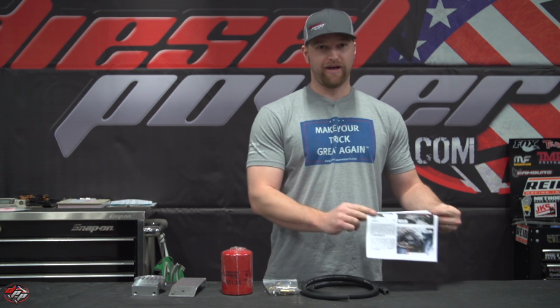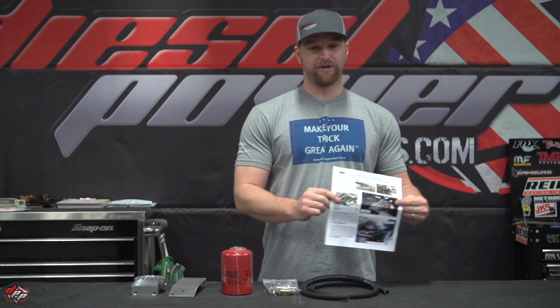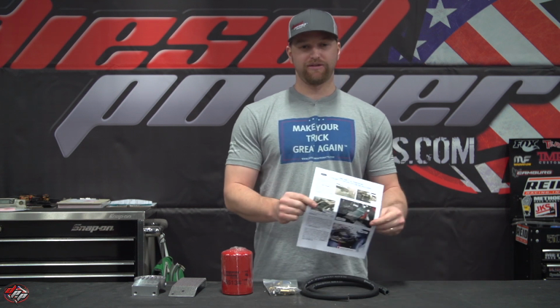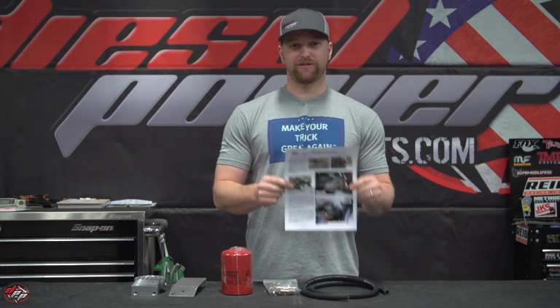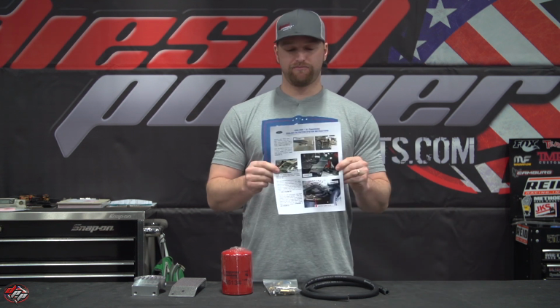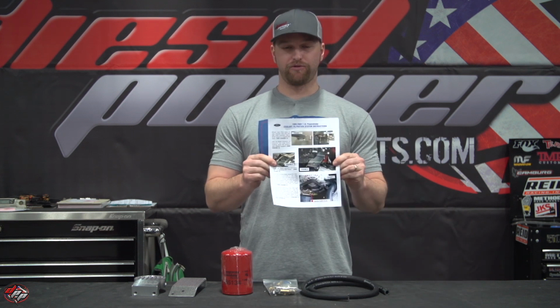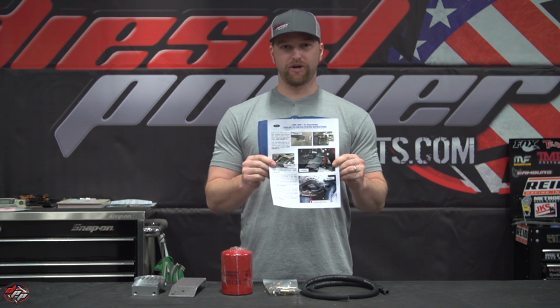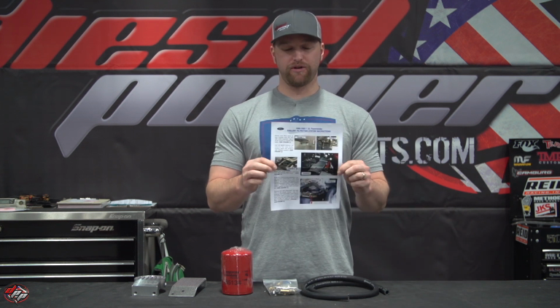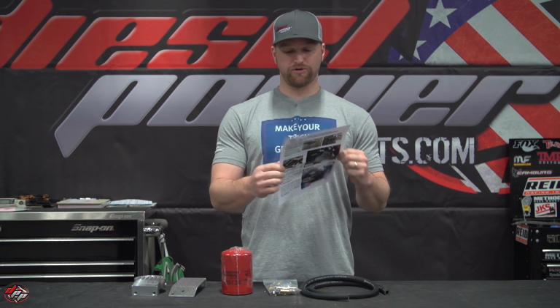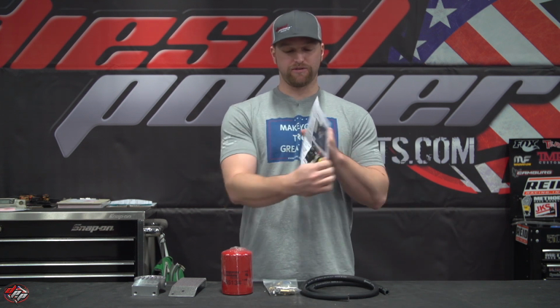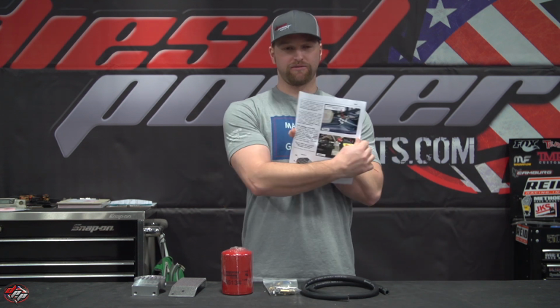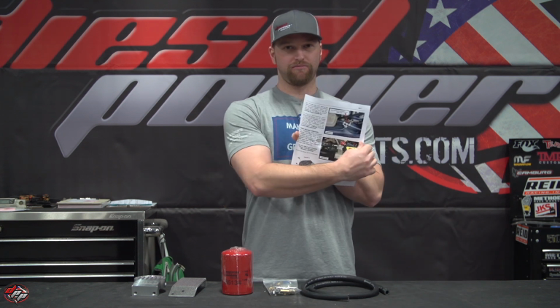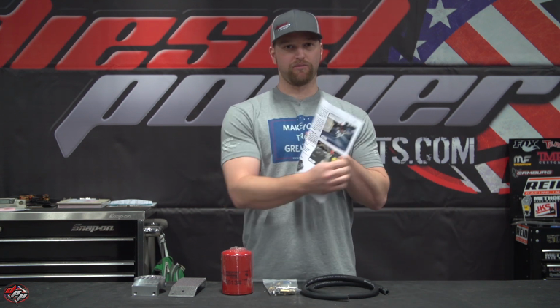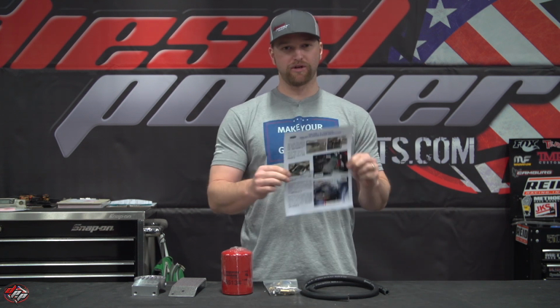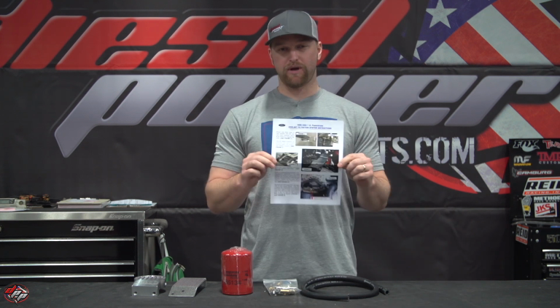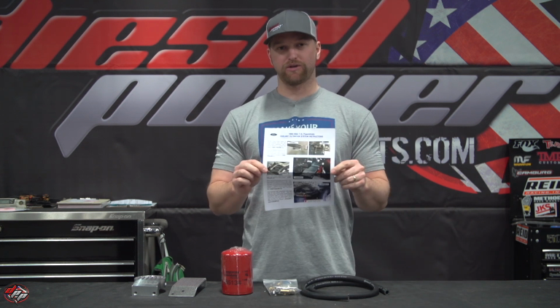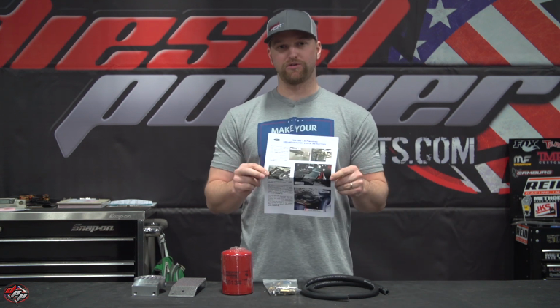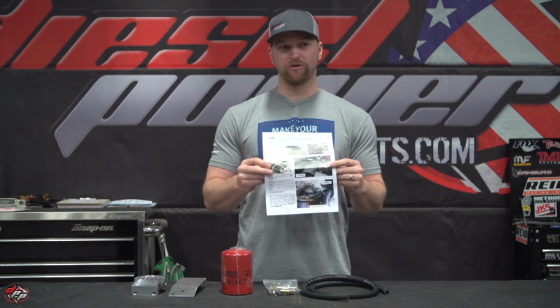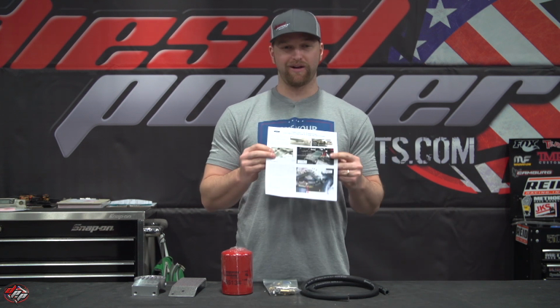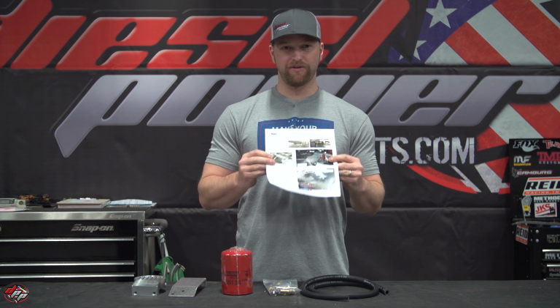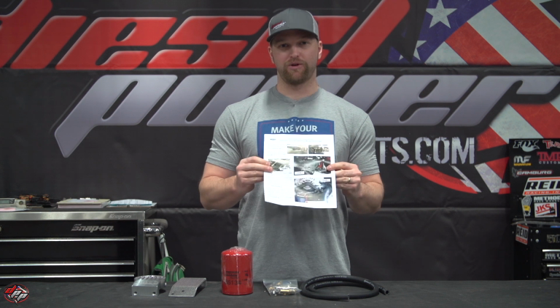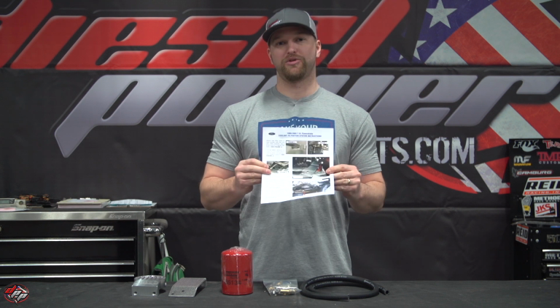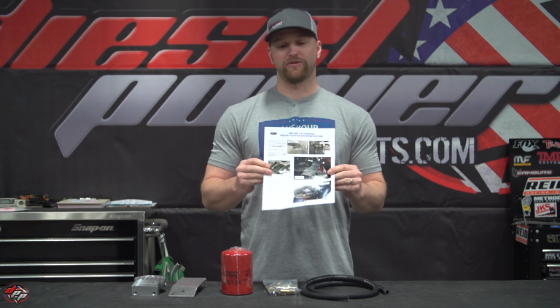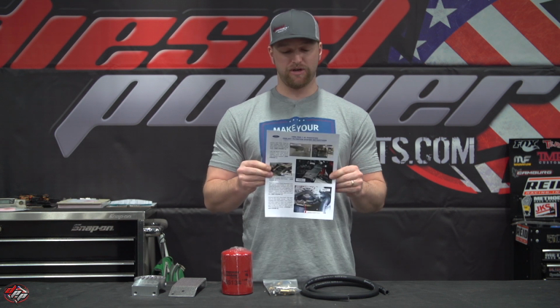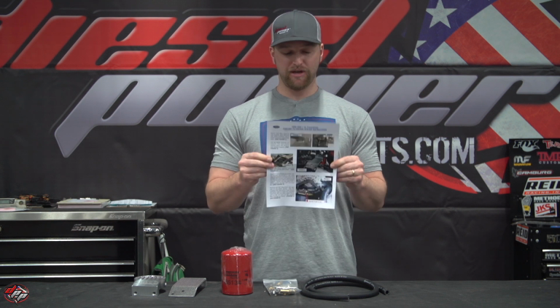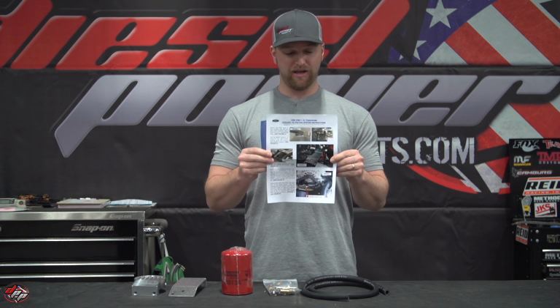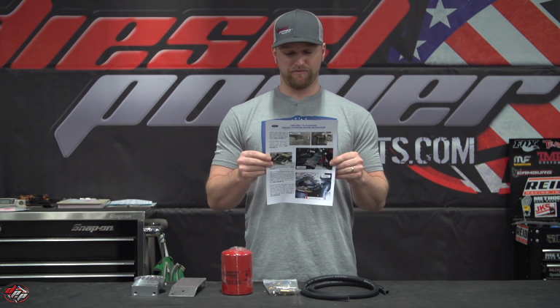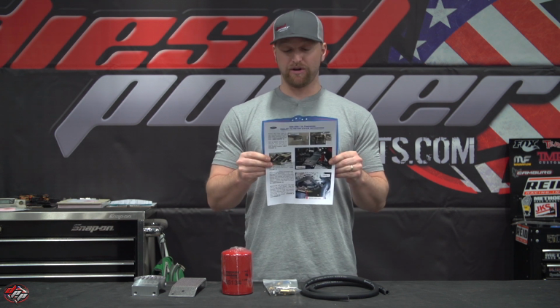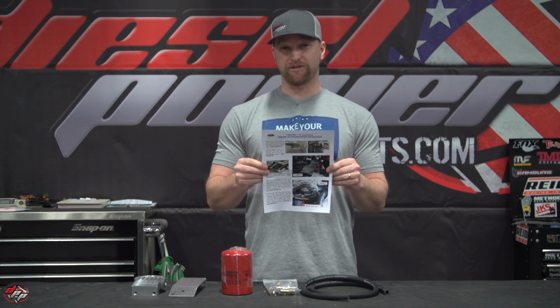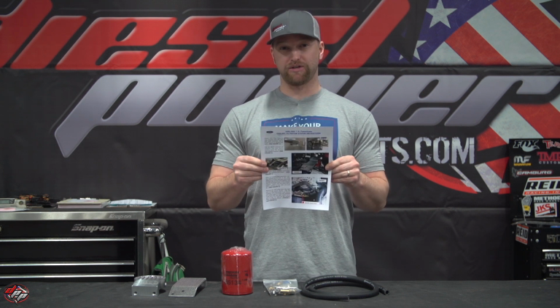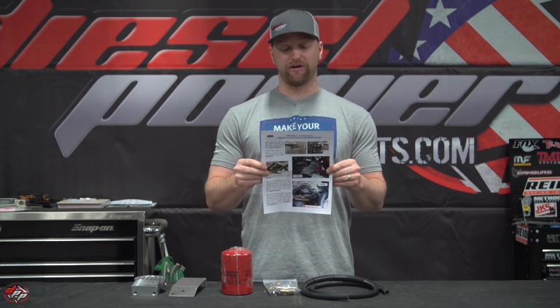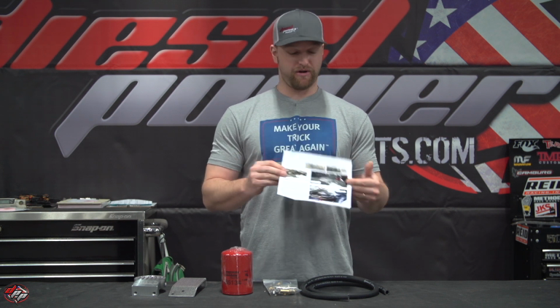Last but not least, full color instructions. They're really good about making sure you know about everything you're putting on your truck, and very detailed to get it on there.